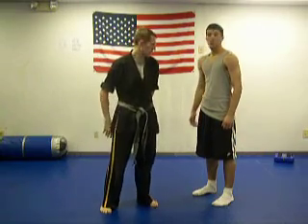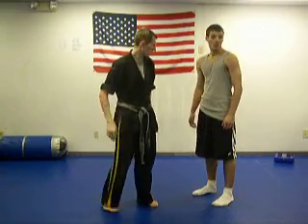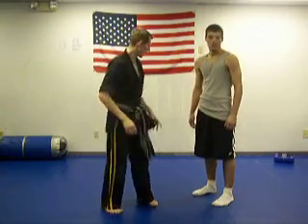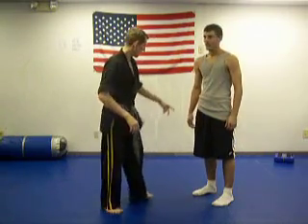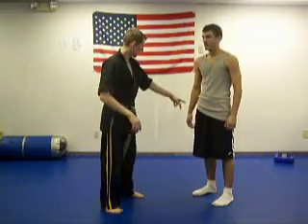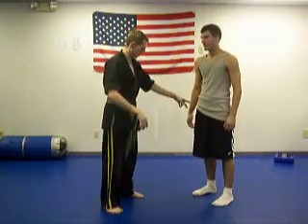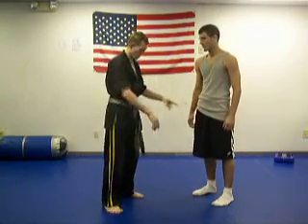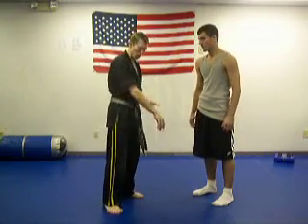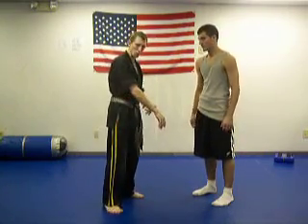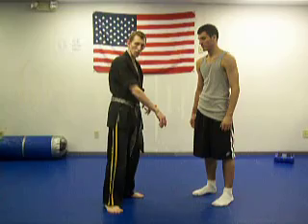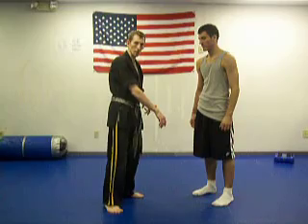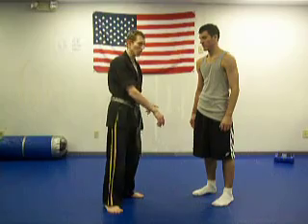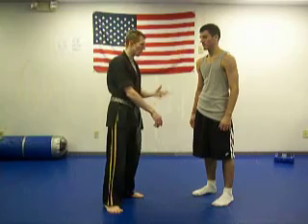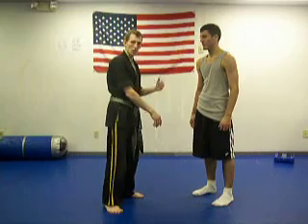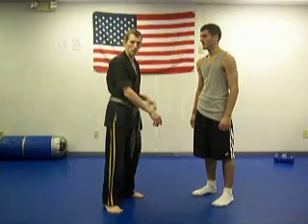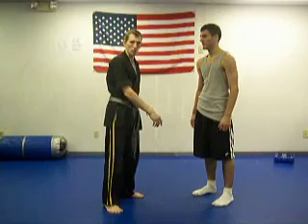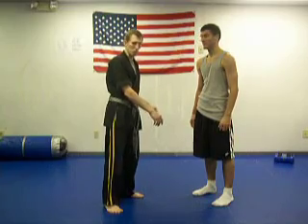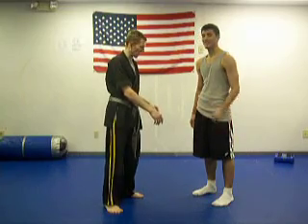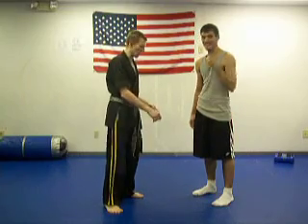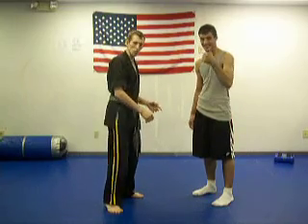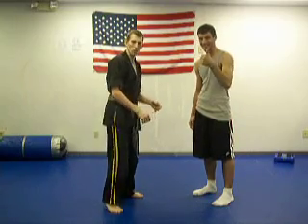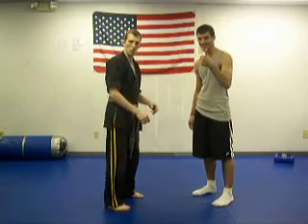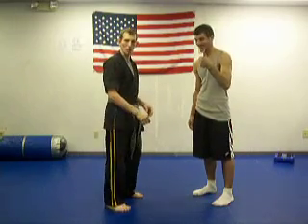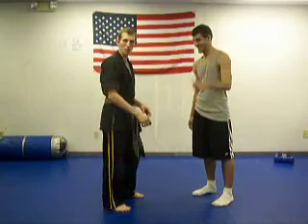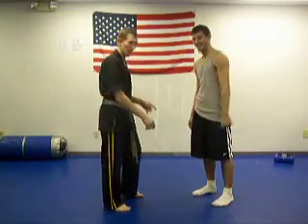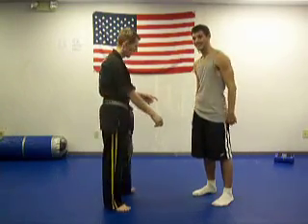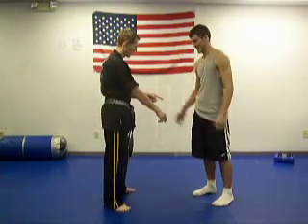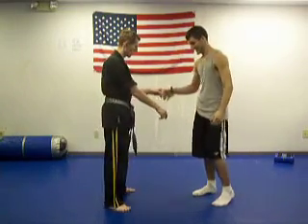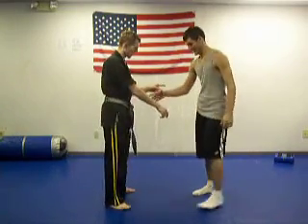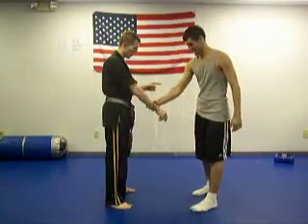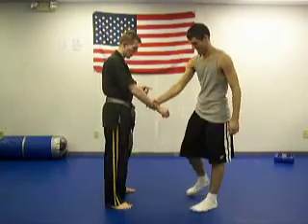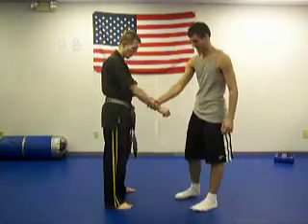It involves a right cross grab. Sean, my uke today, is going to grab — he's going to grab and cross.